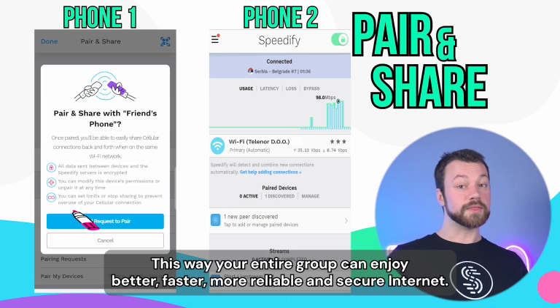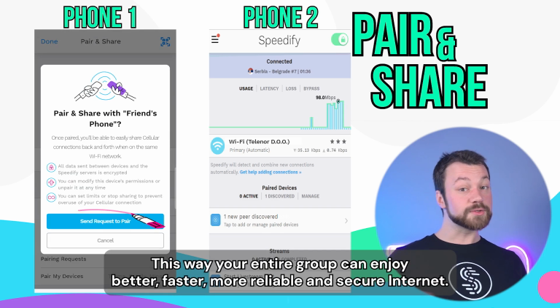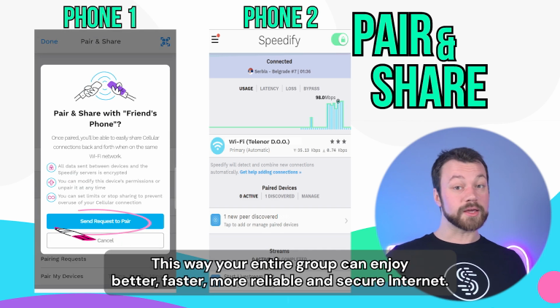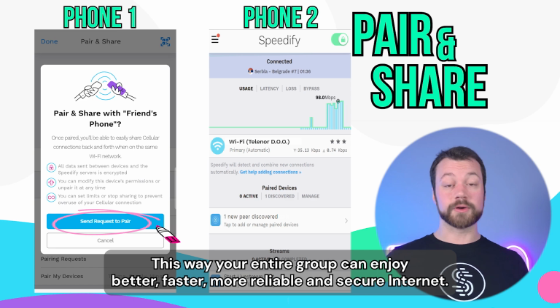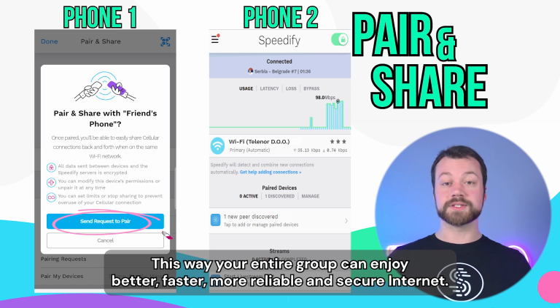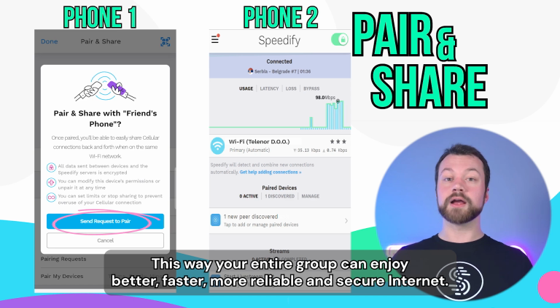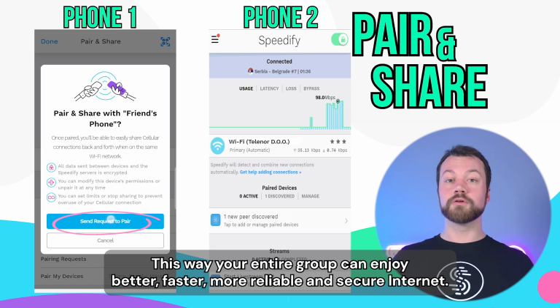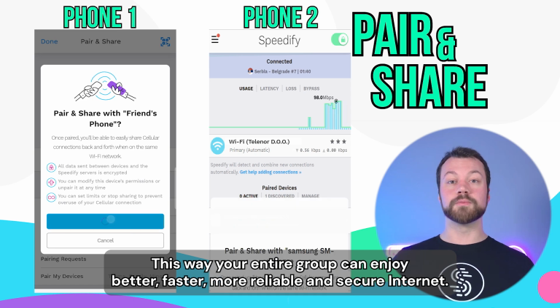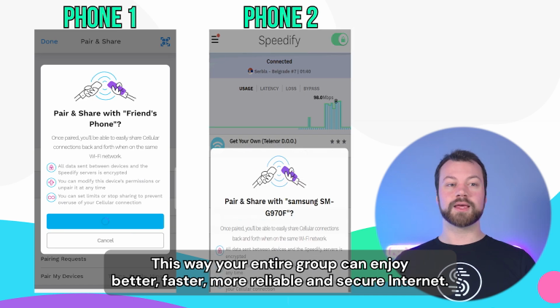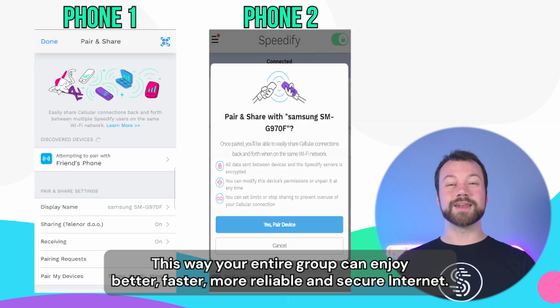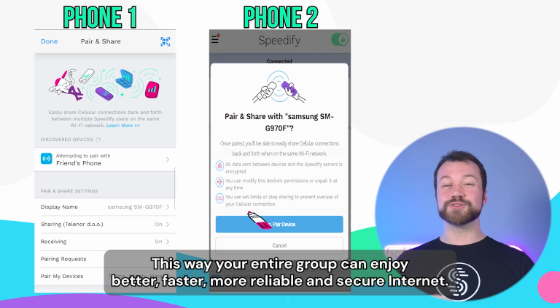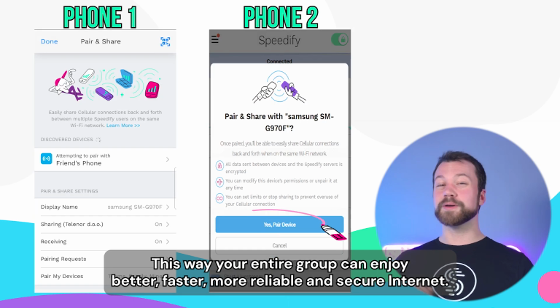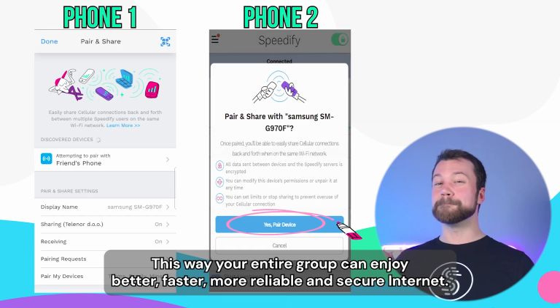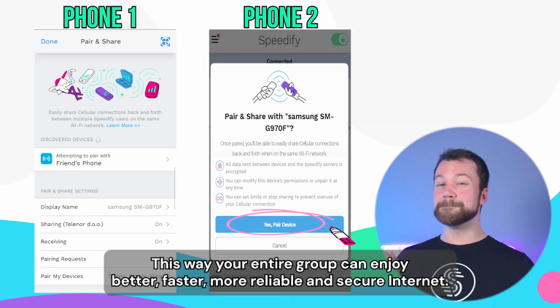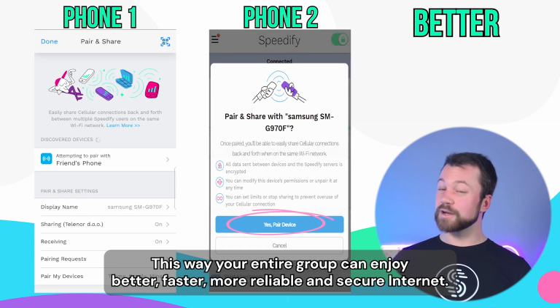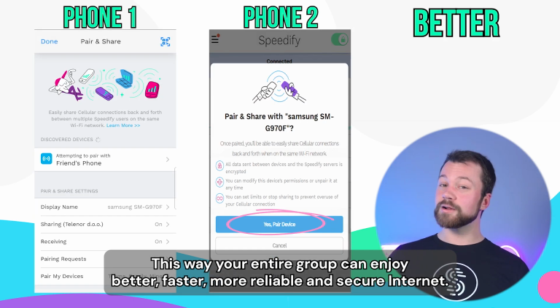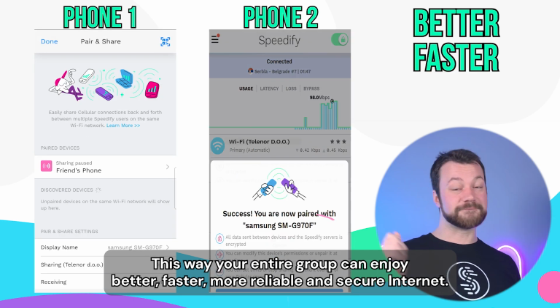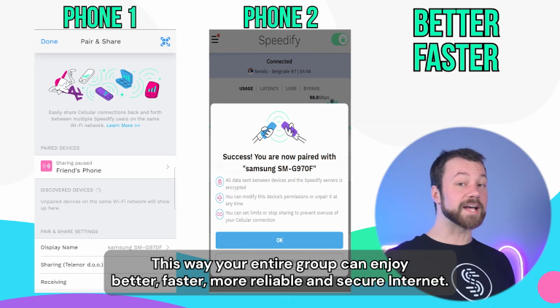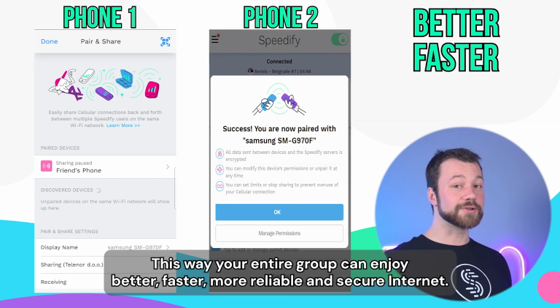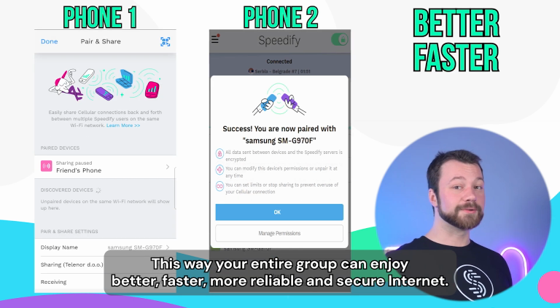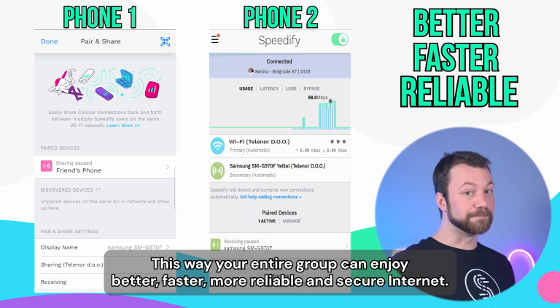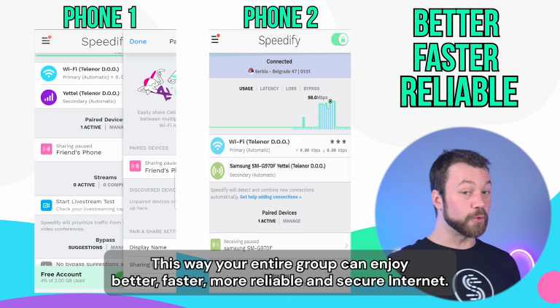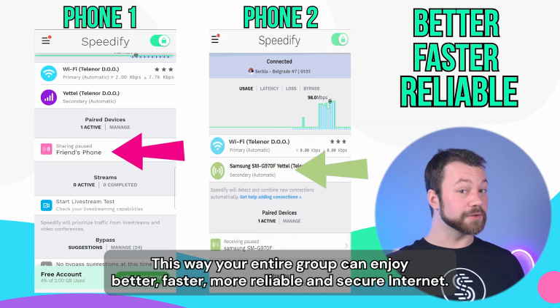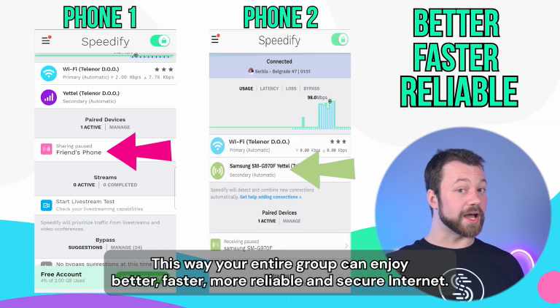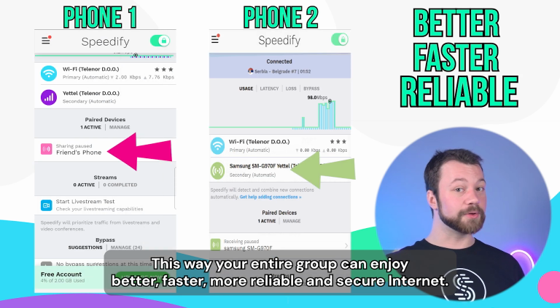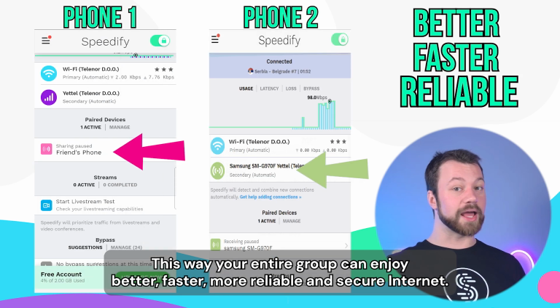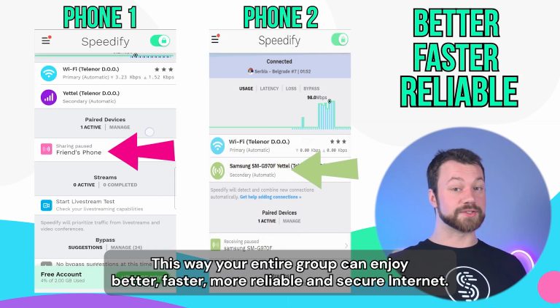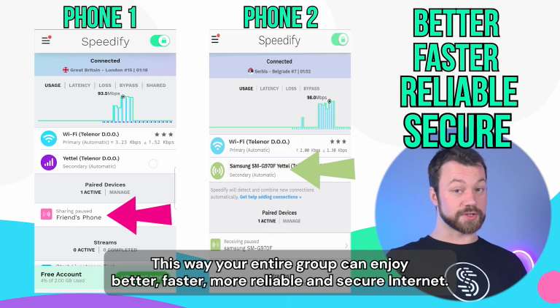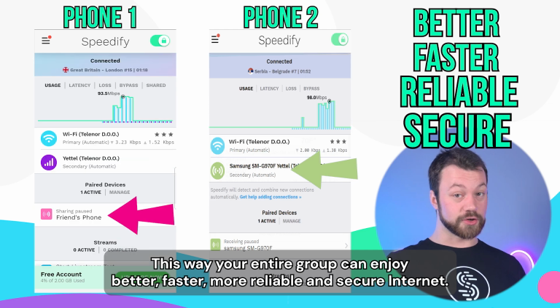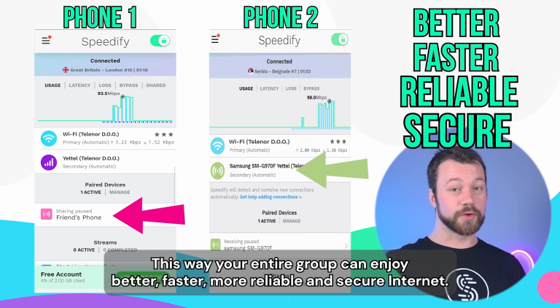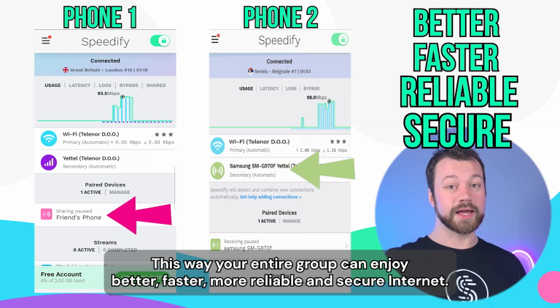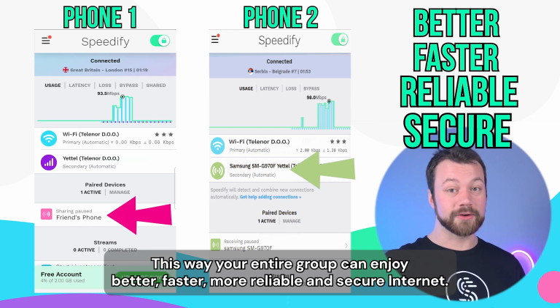This way your entire group can enjoy better, faster, more reliable, and secure internet.